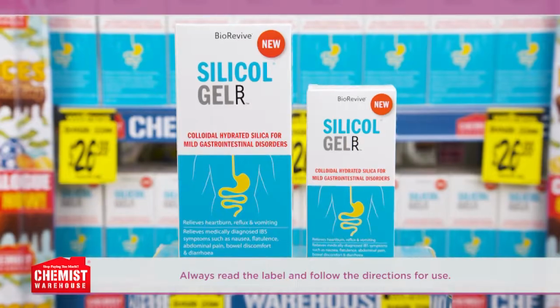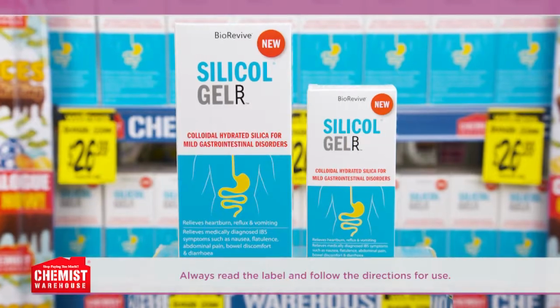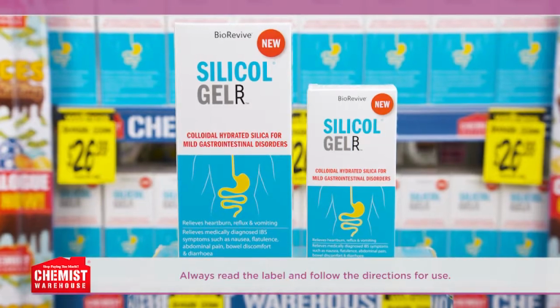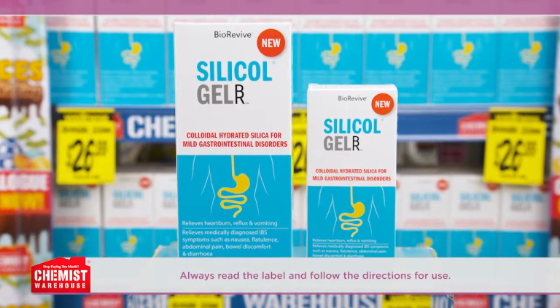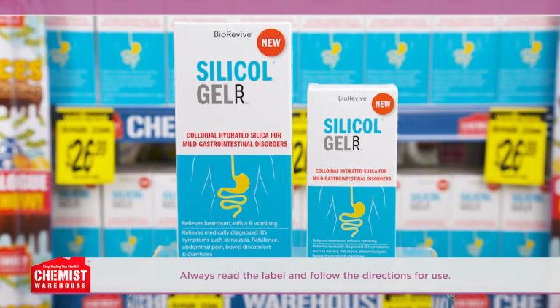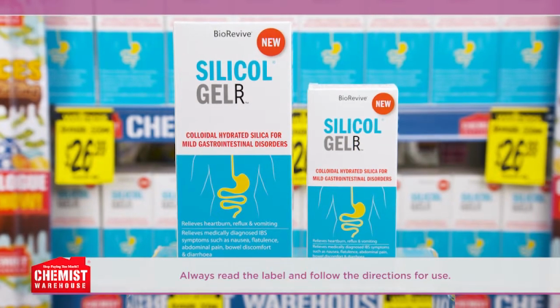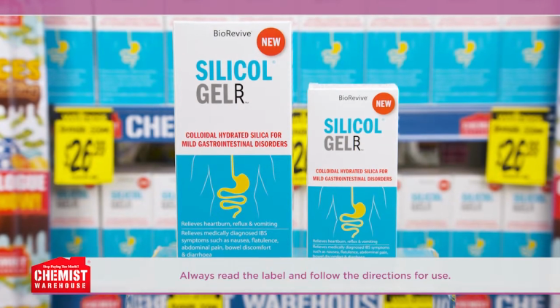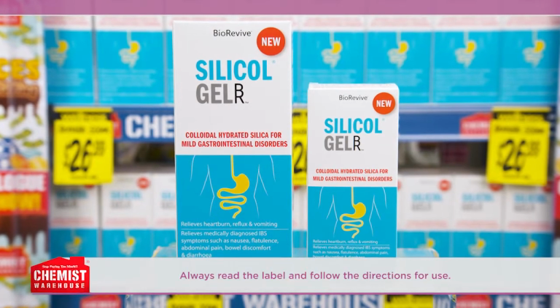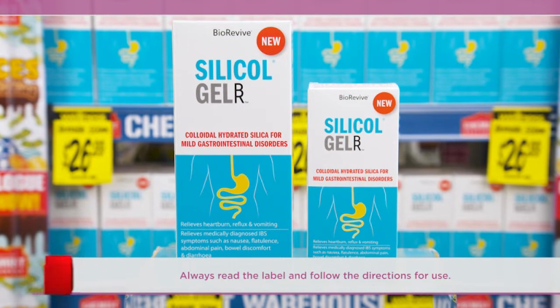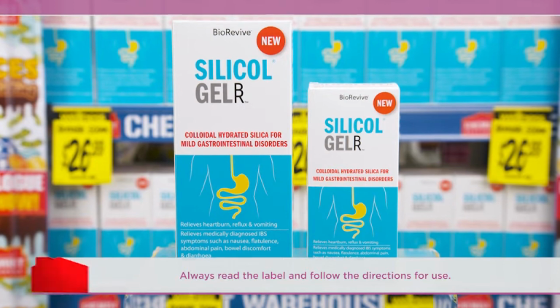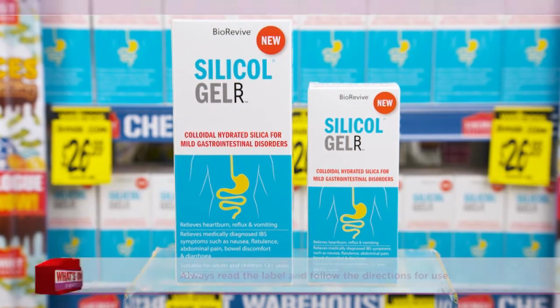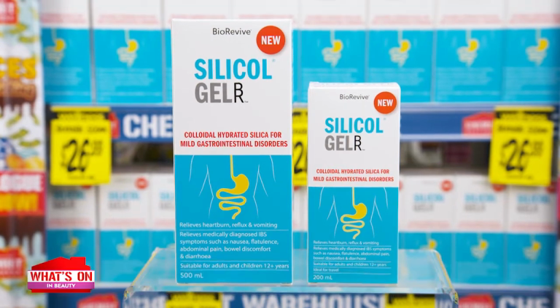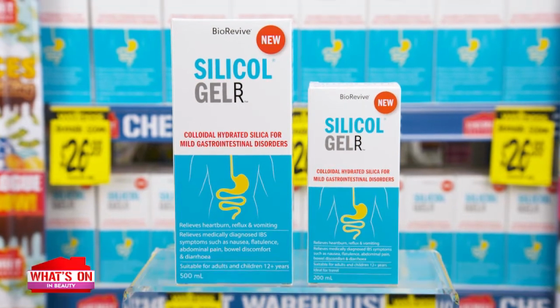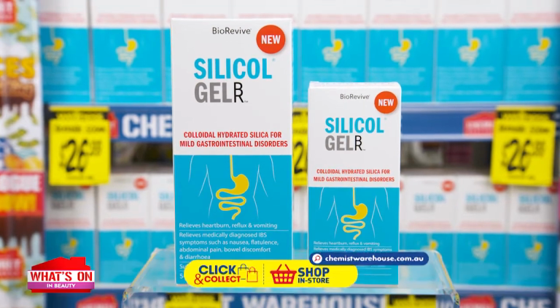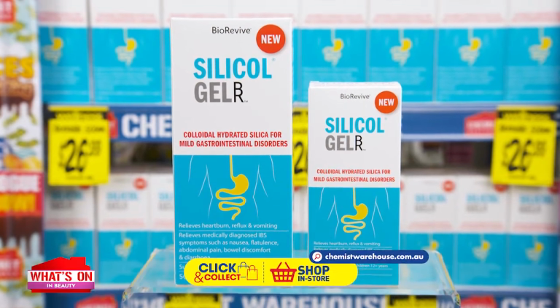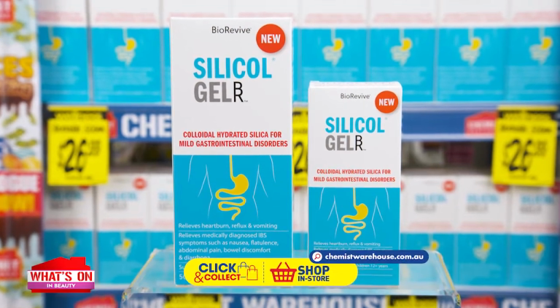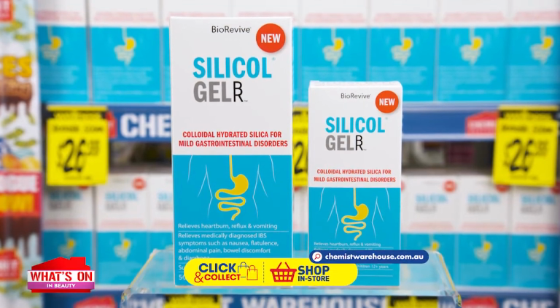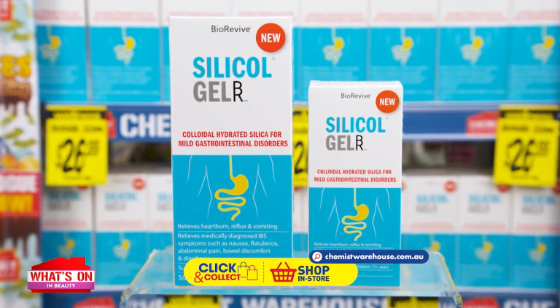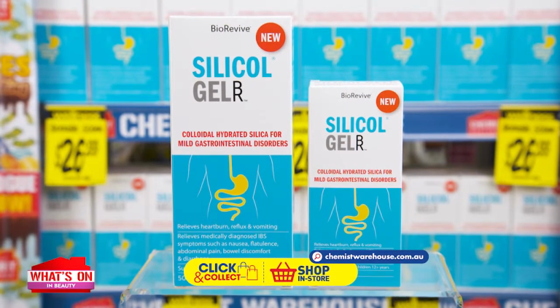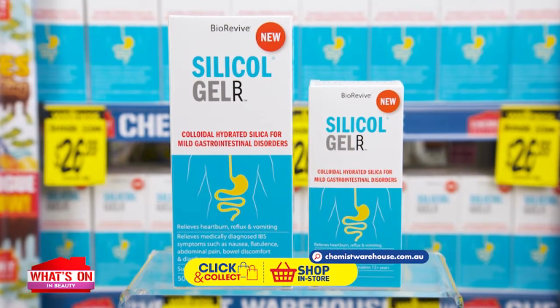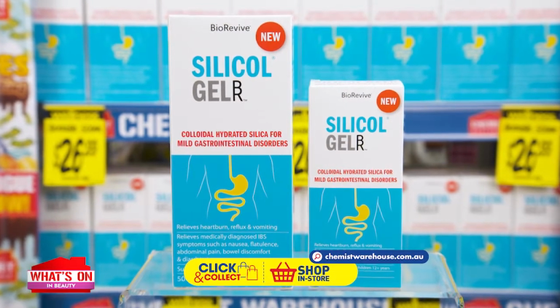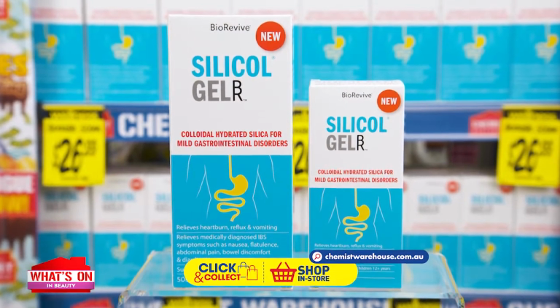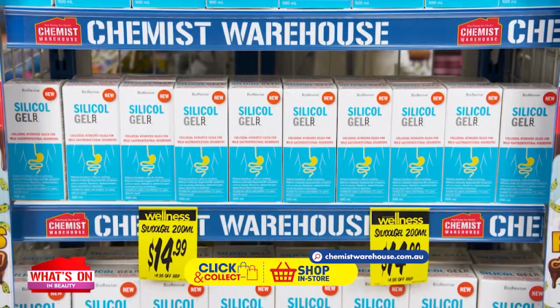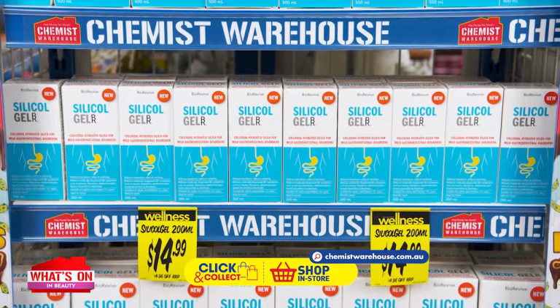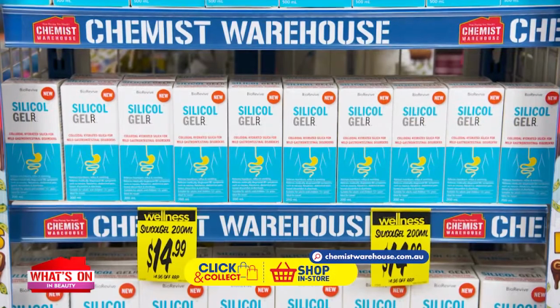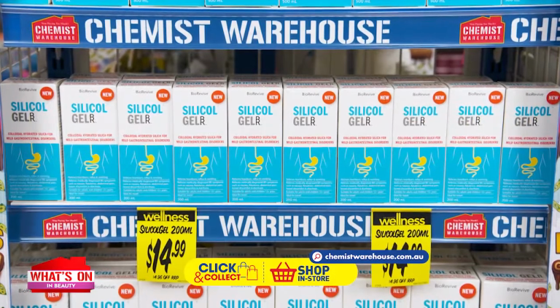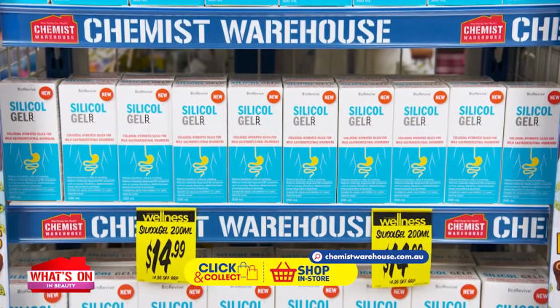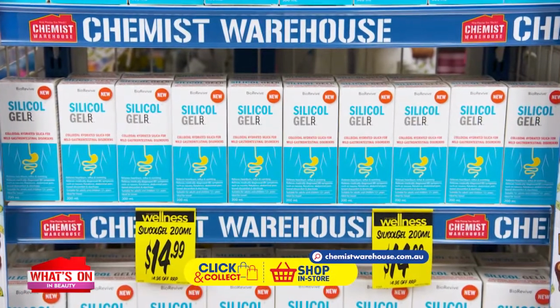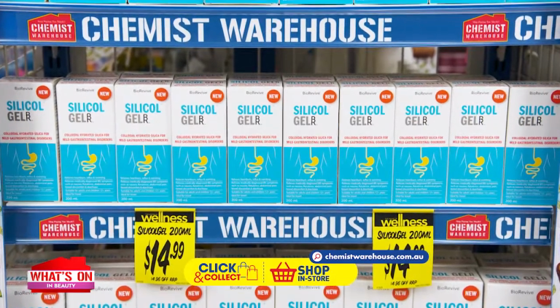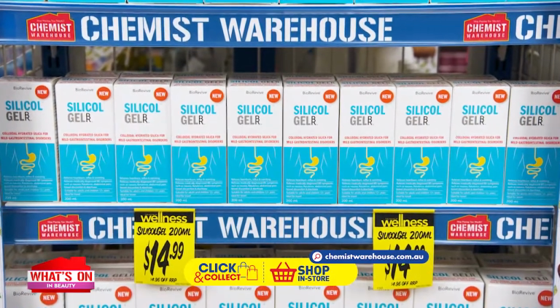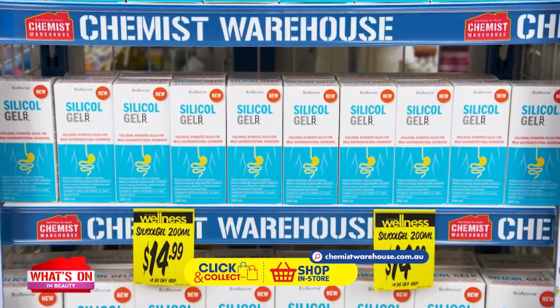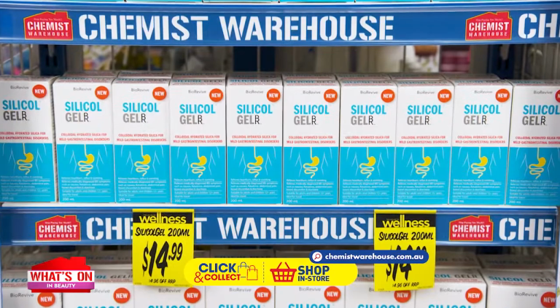For a unique formulation that targets all the common symptoms of medically diagnosed IBS, plus heartburn and reflux, ask for Silicol Gel from Bio Revive — available in 200ml and 500ml from just $14.99 at Chemist Warehouse.